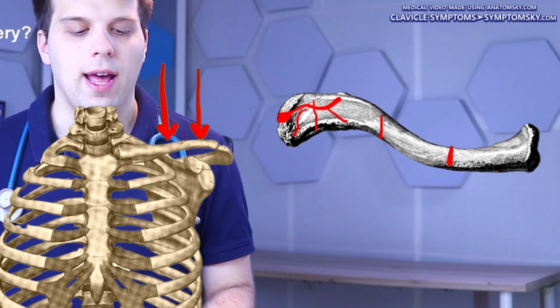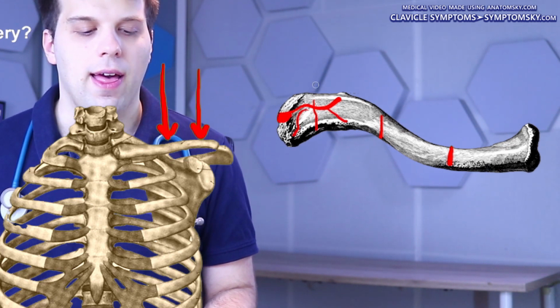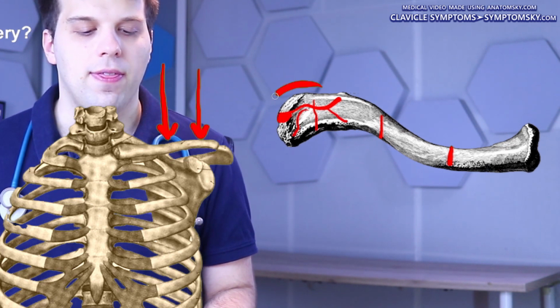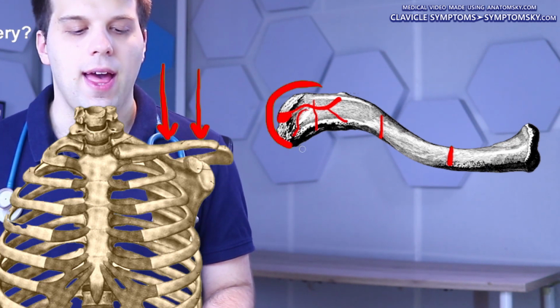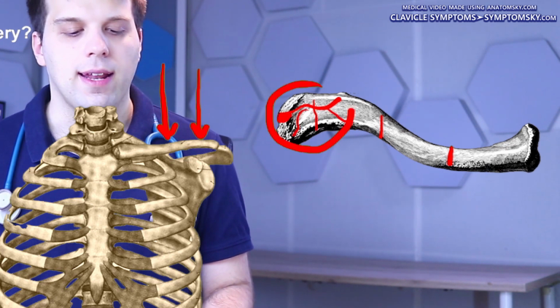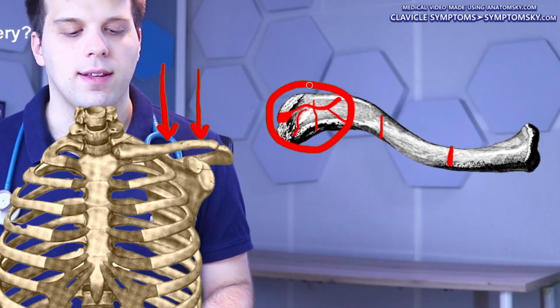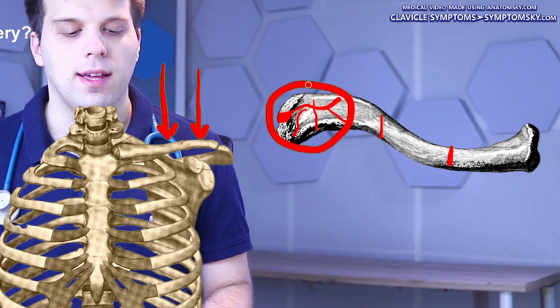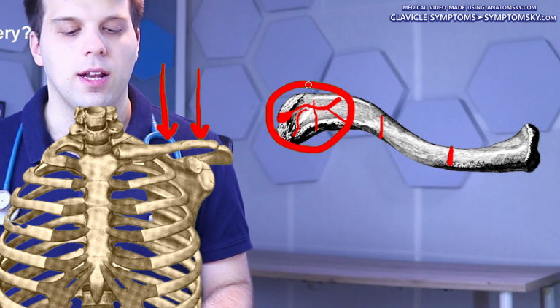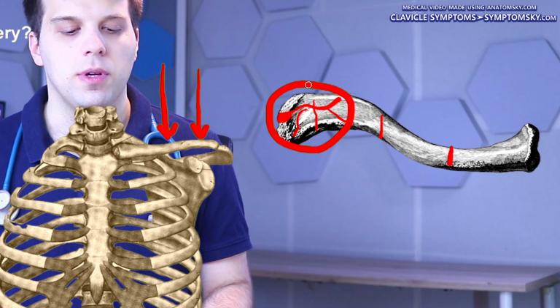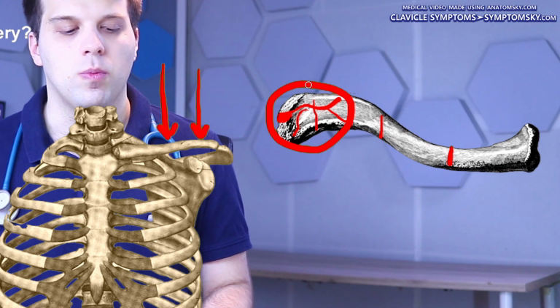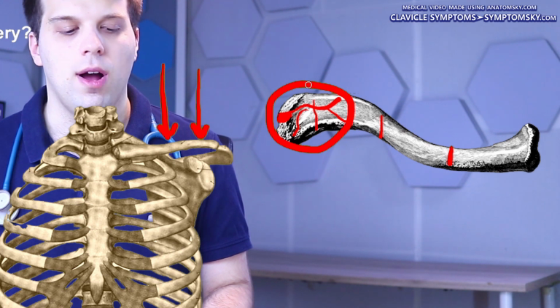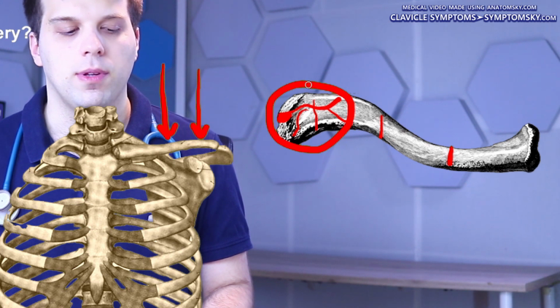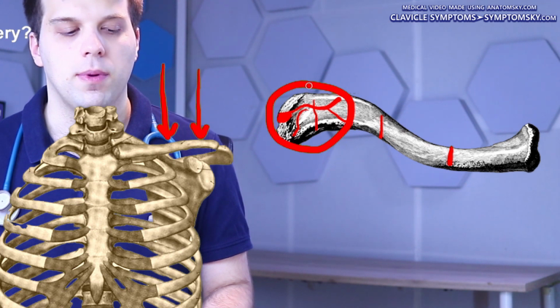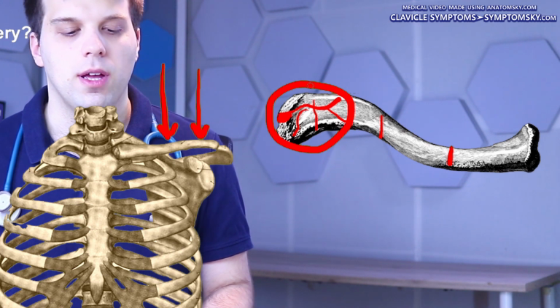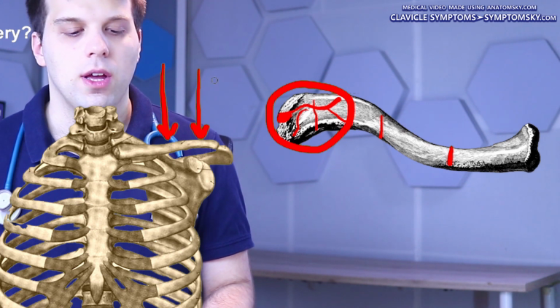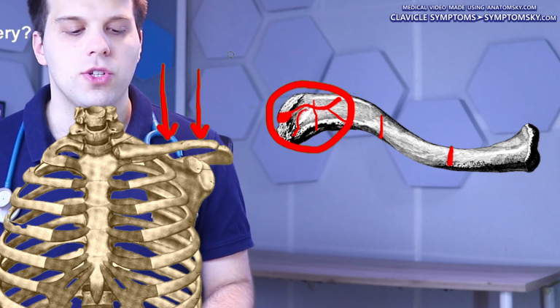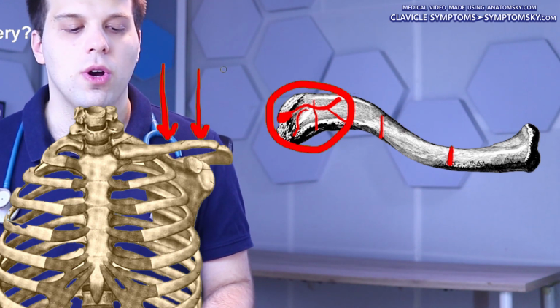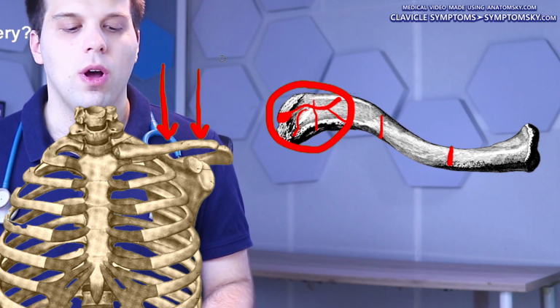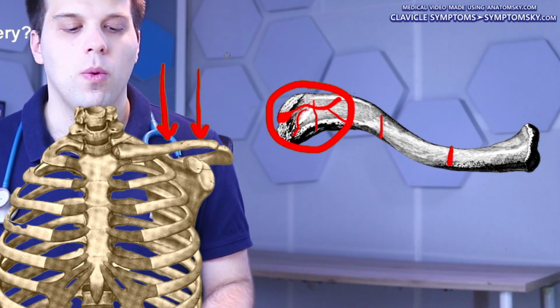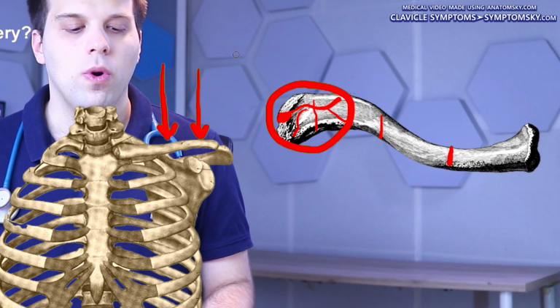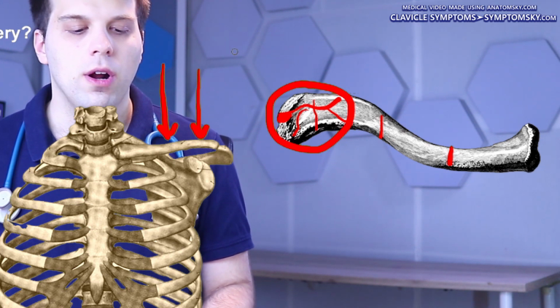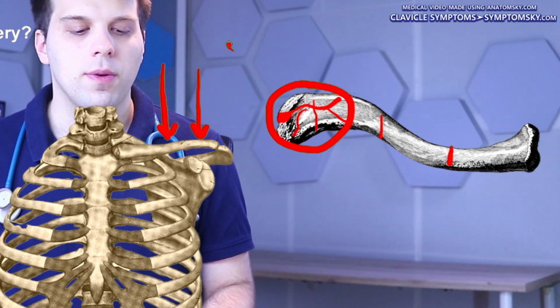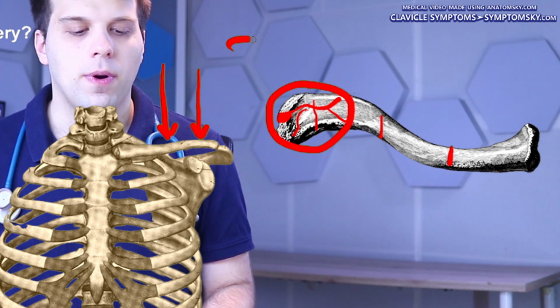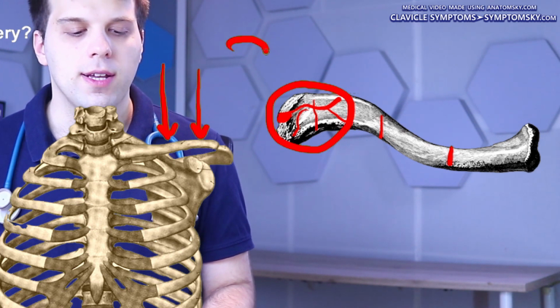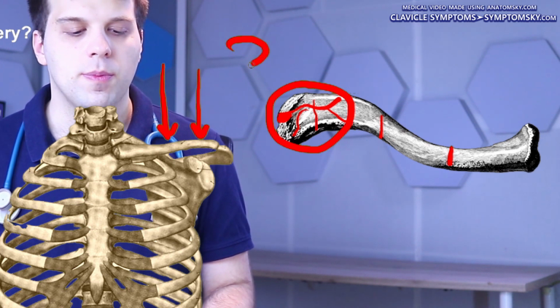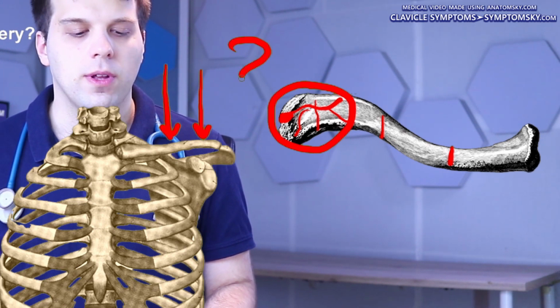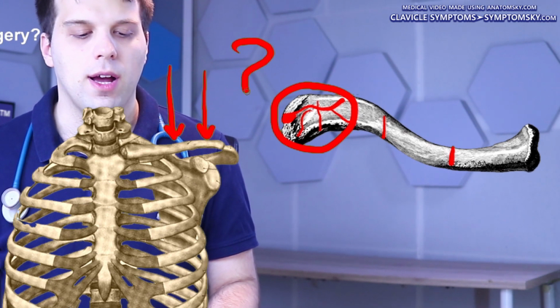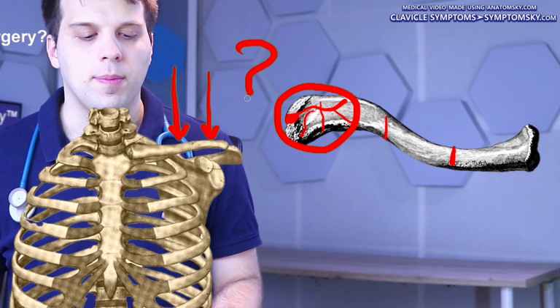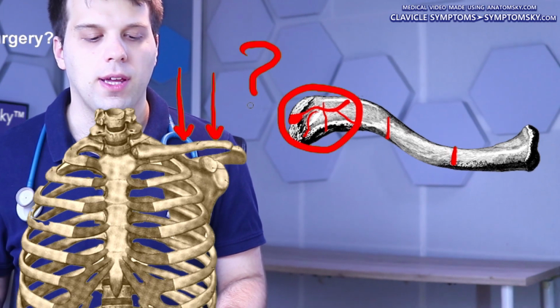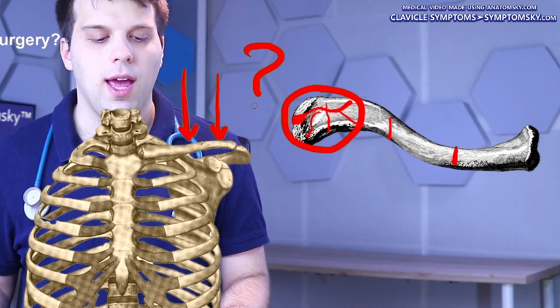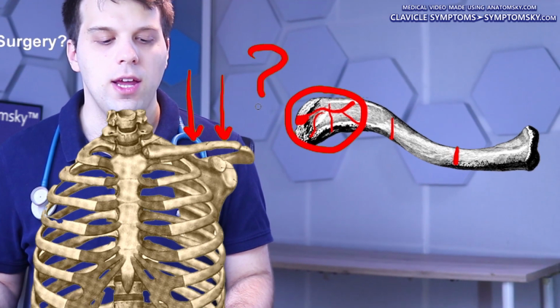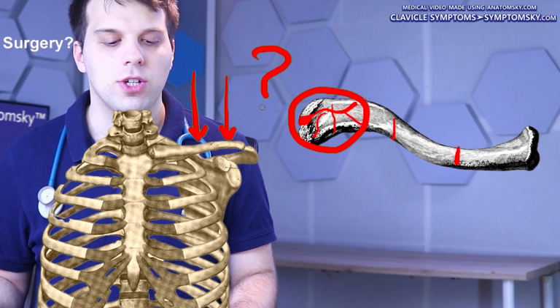So what are the possible complications, and how do we recognize the indications that might tell us that a surgery is necessary?